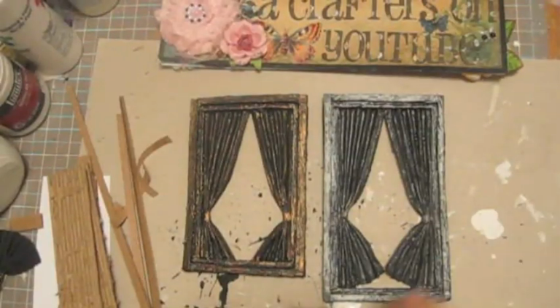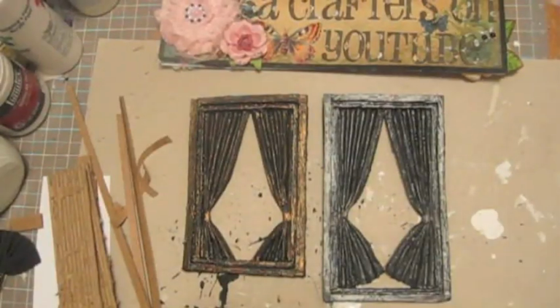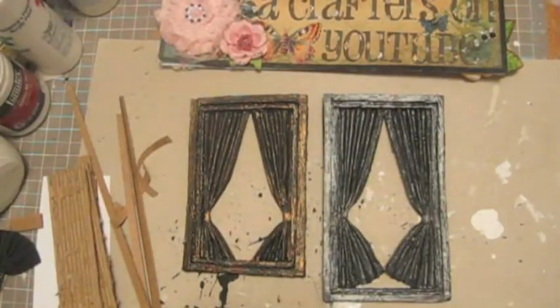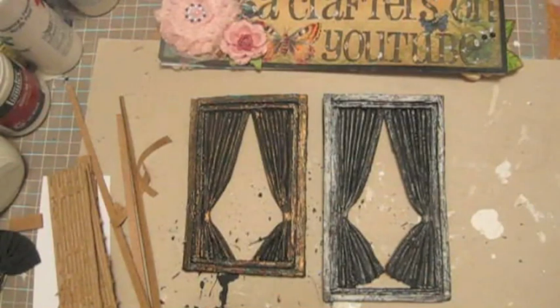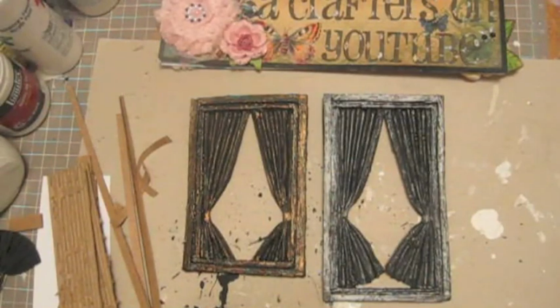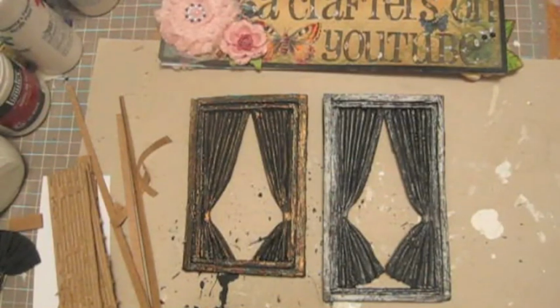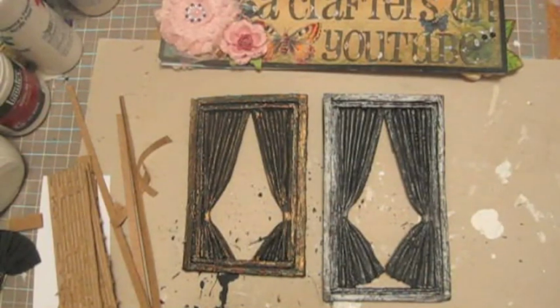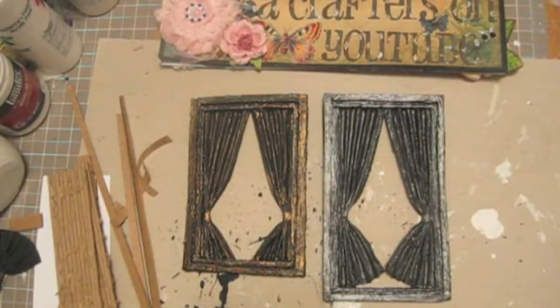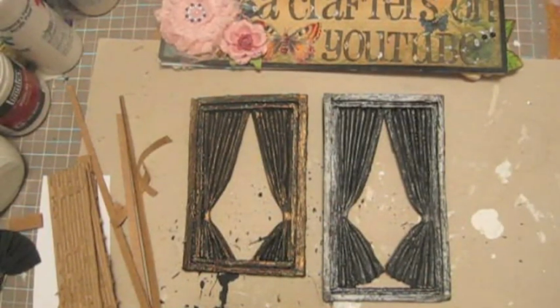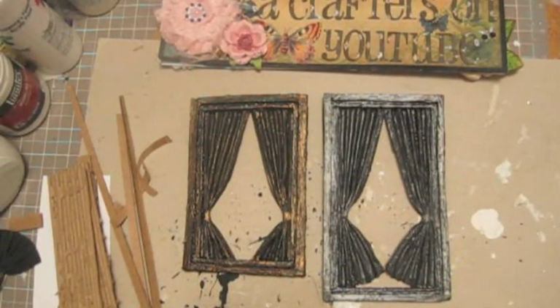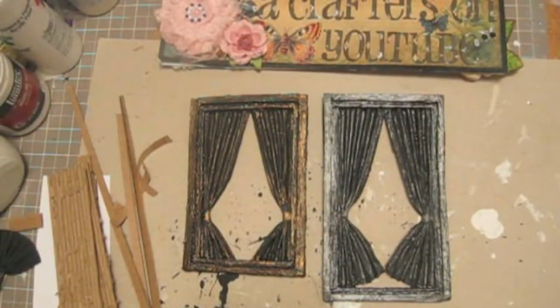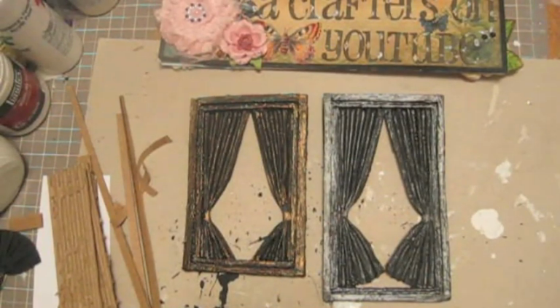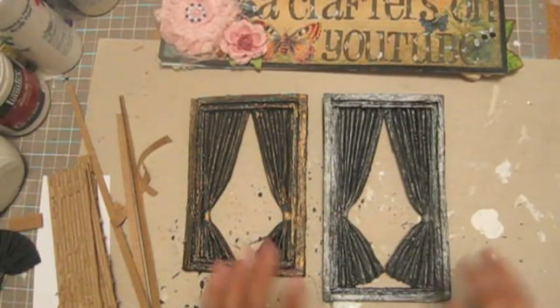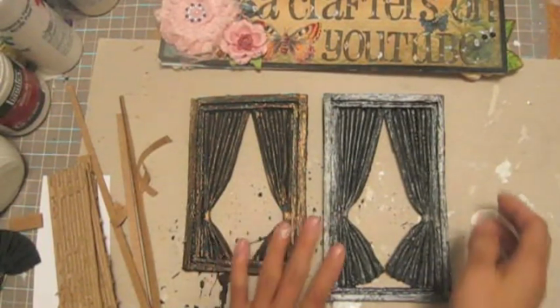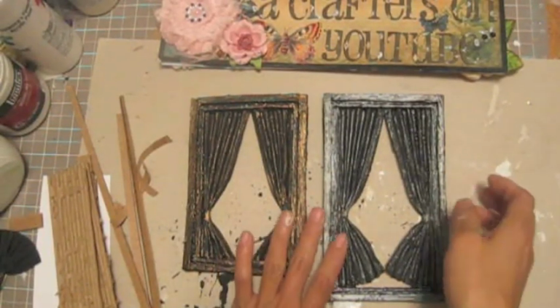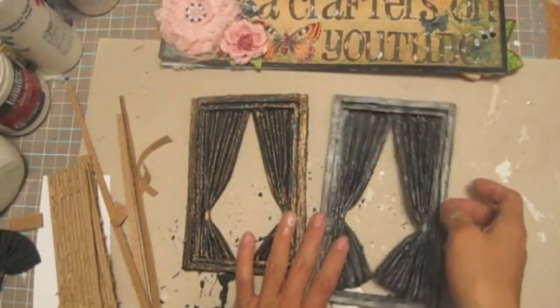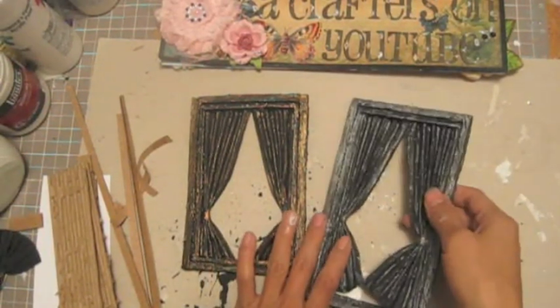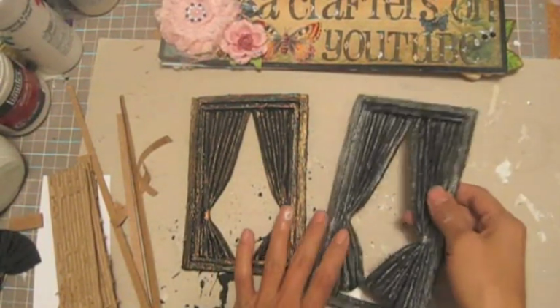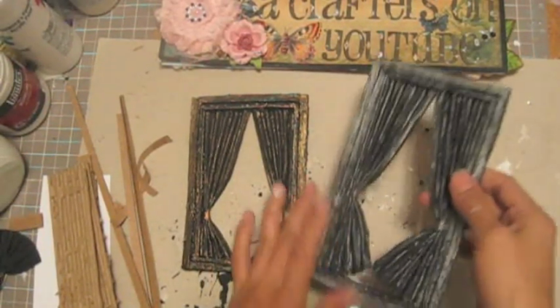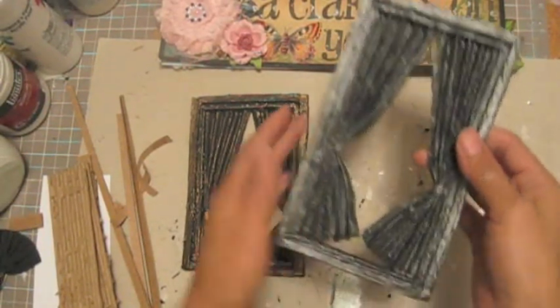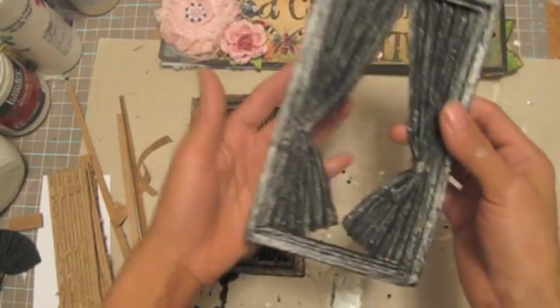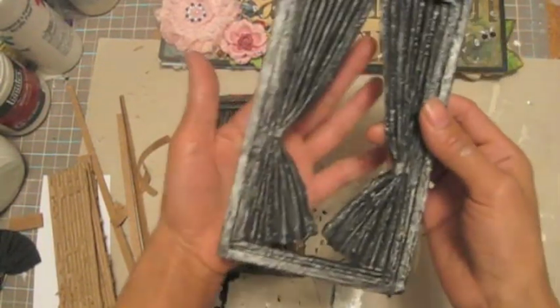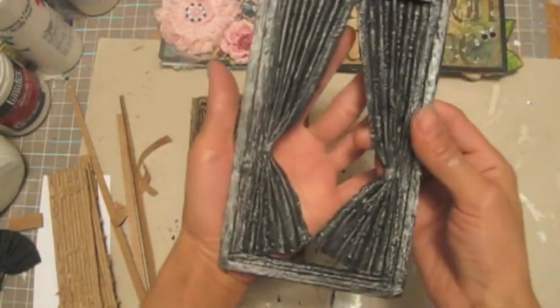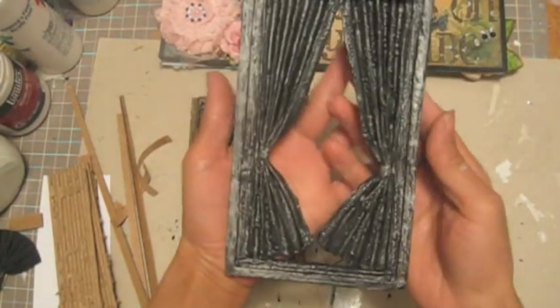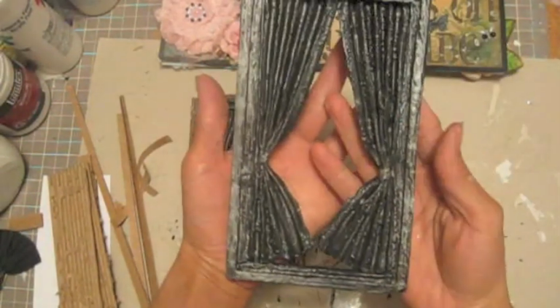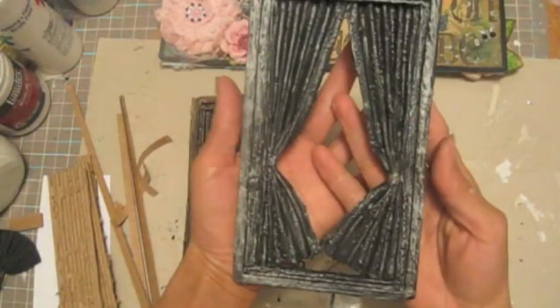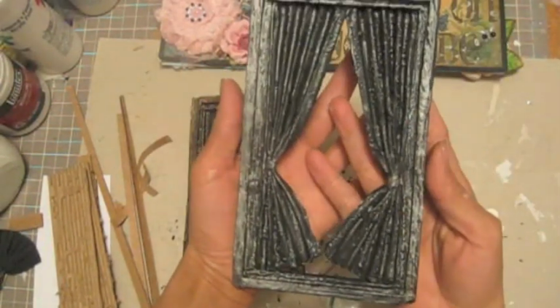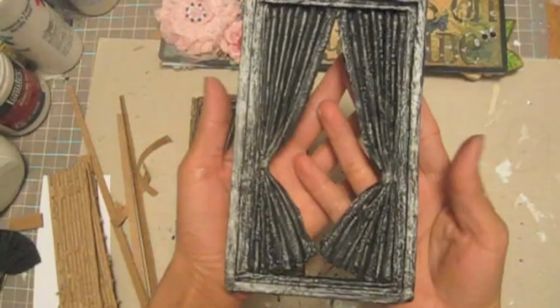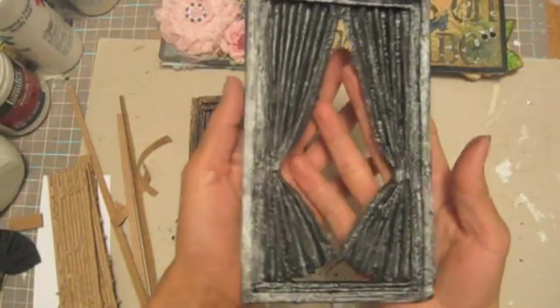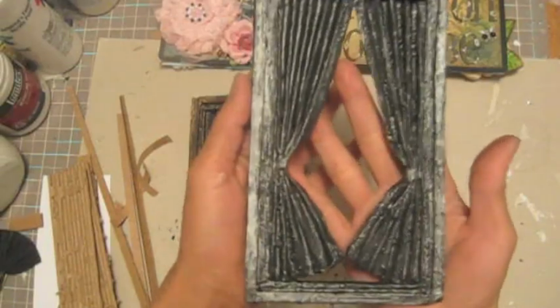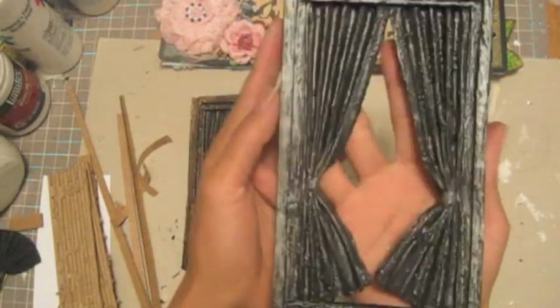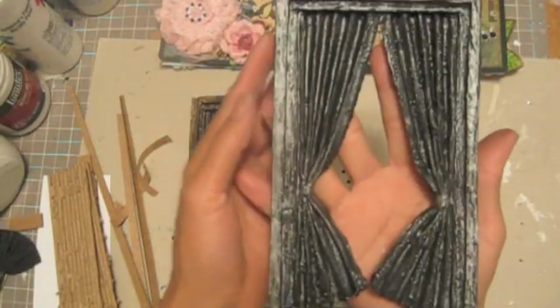Hi guys, it's SasaCraft. Today I want to show you how I made this window with the curtain. Isn't that pretty guys?